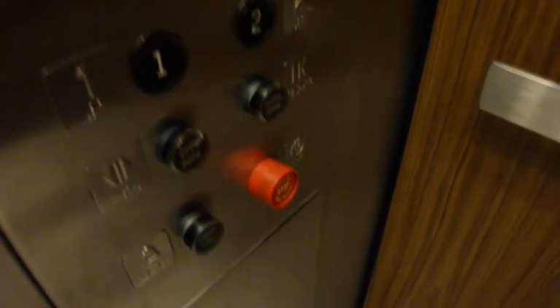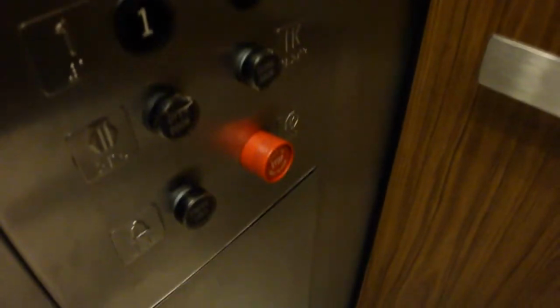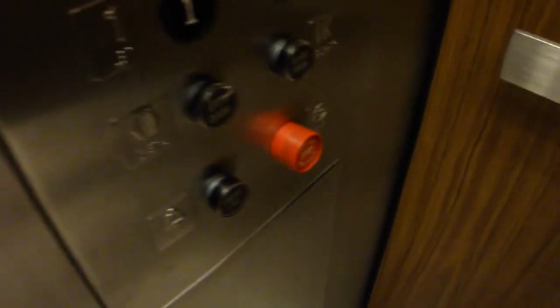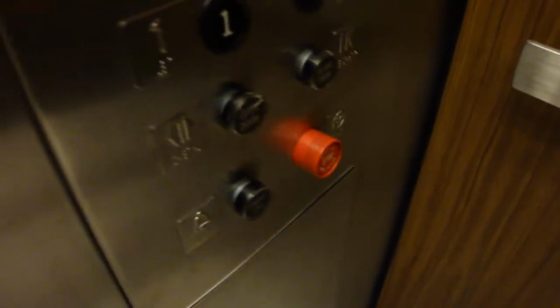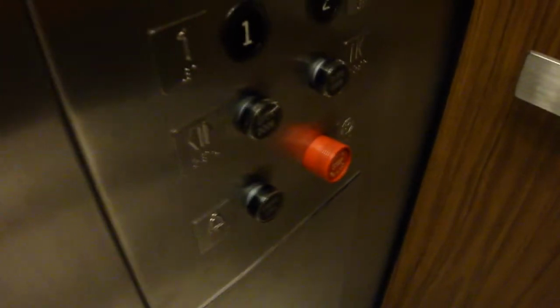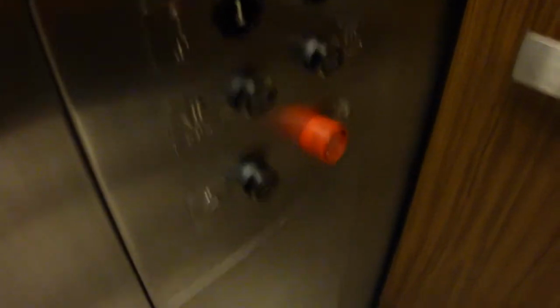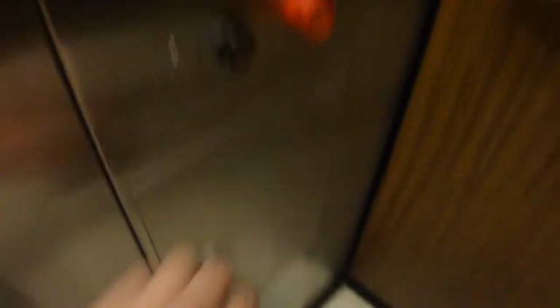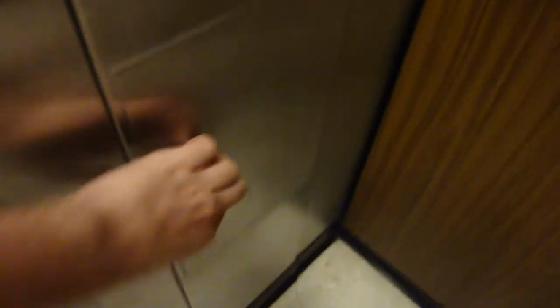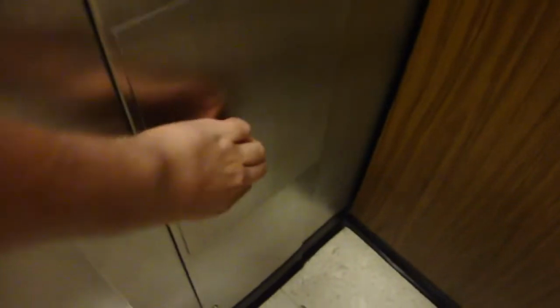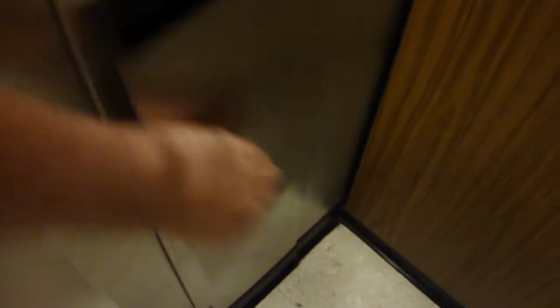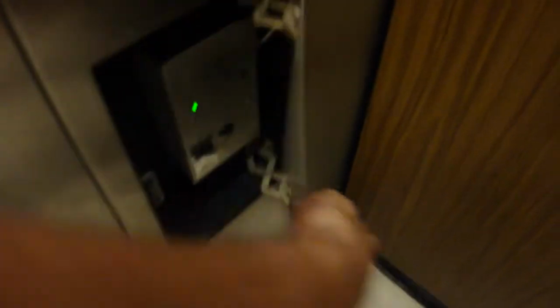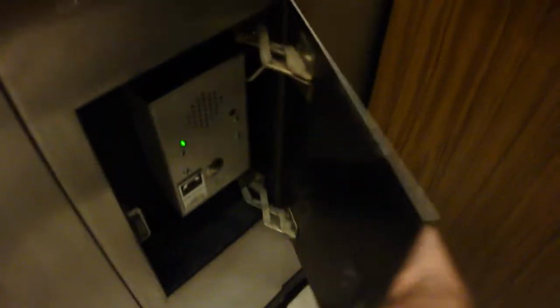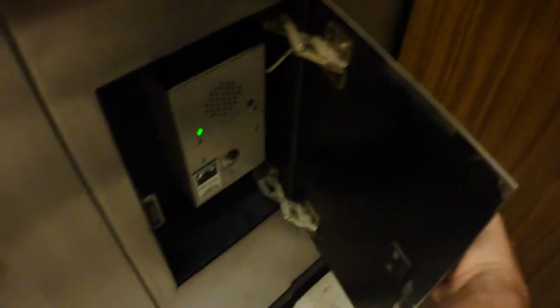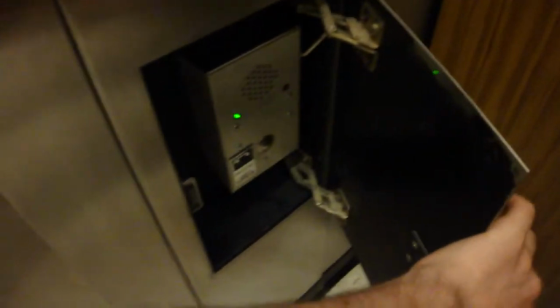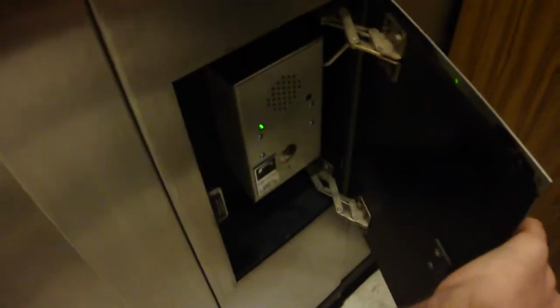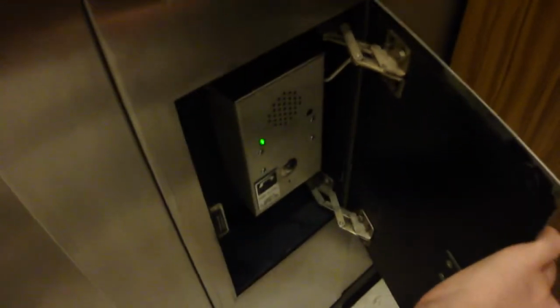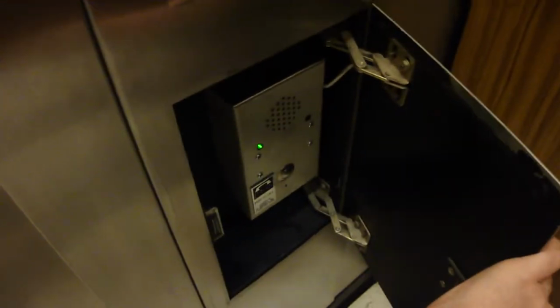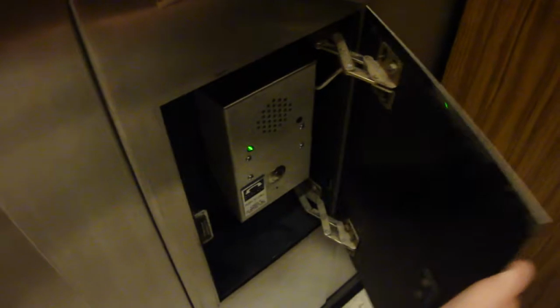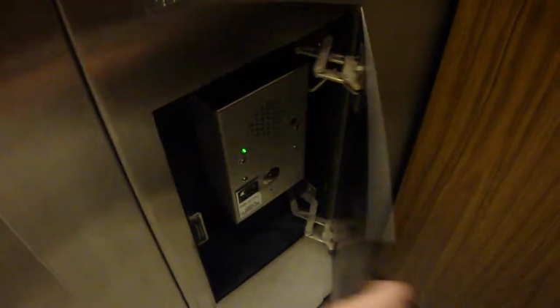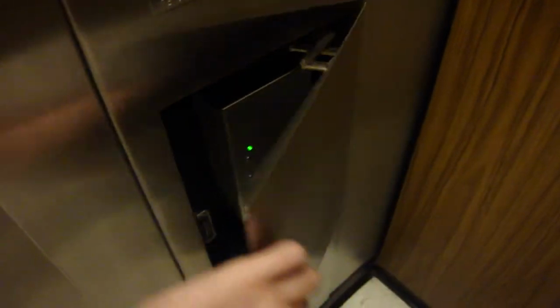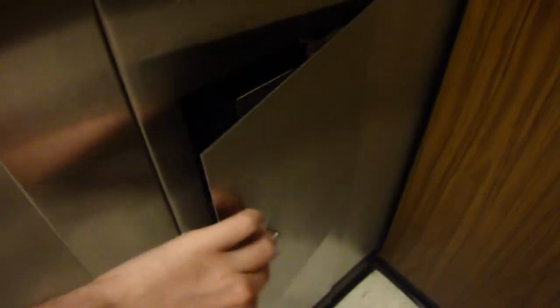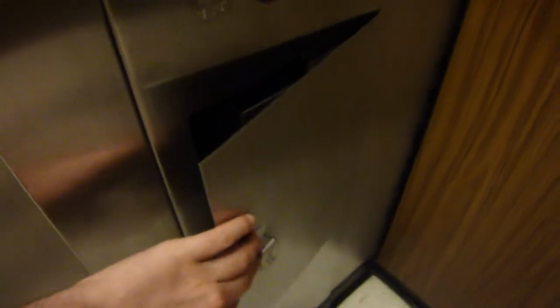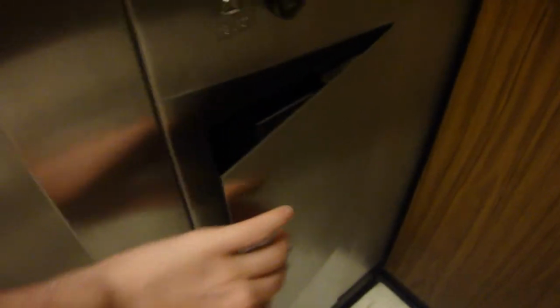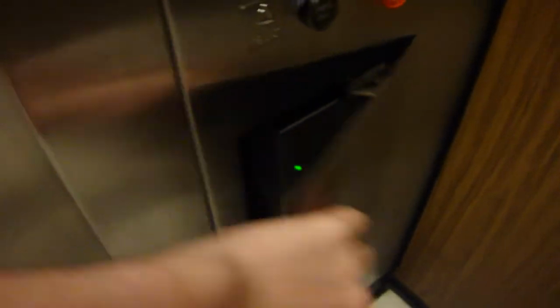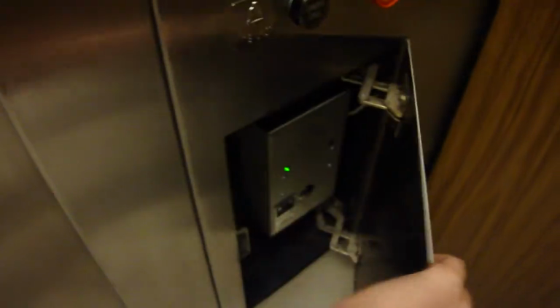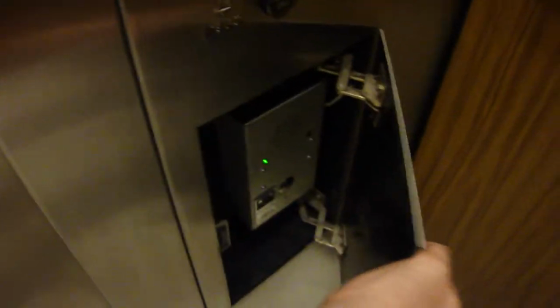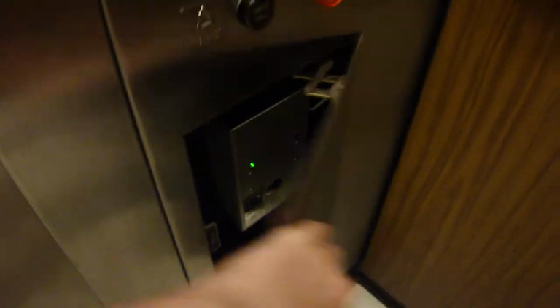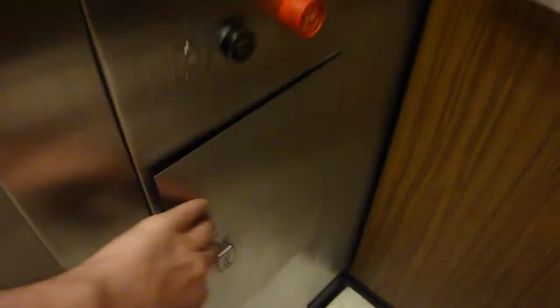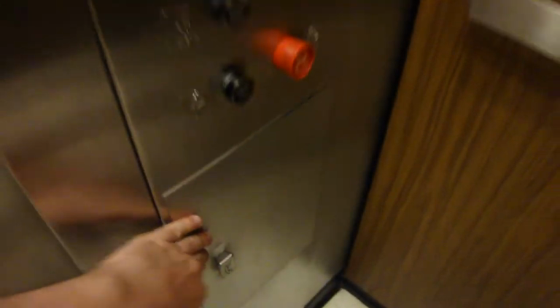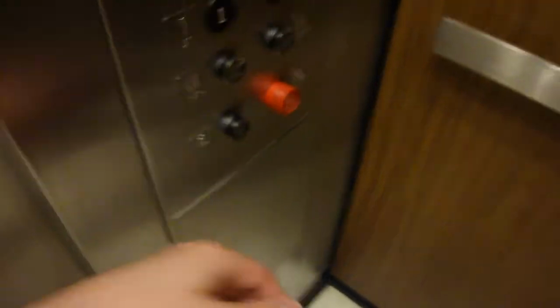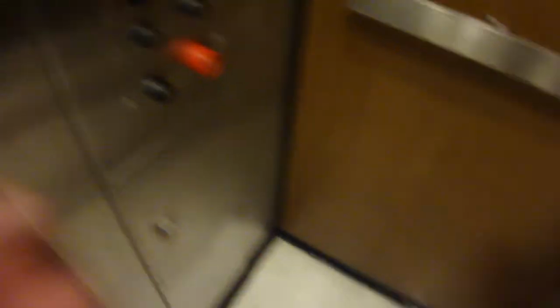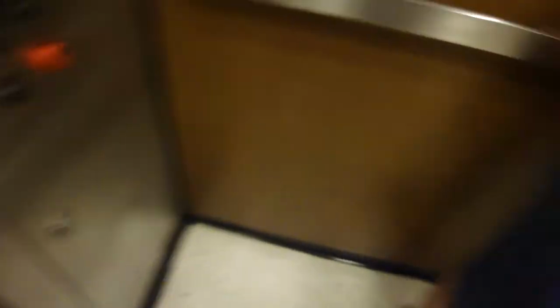Here are your Lexan fixtures. ADA phone. Even has a little green light.